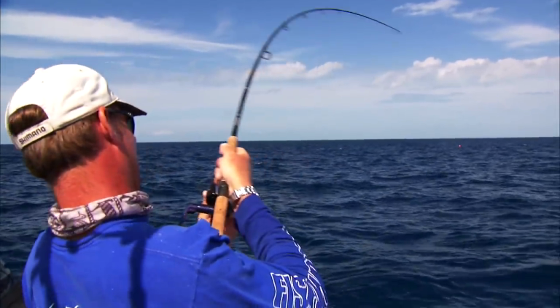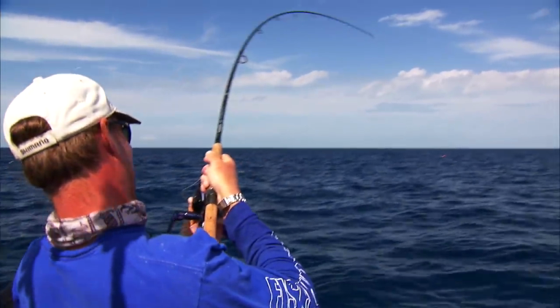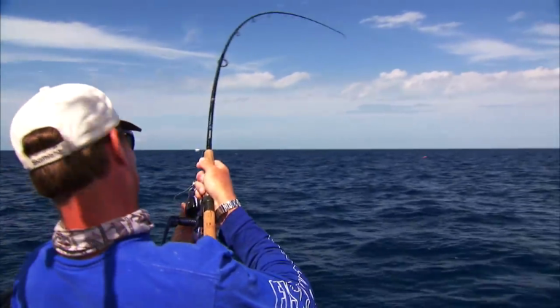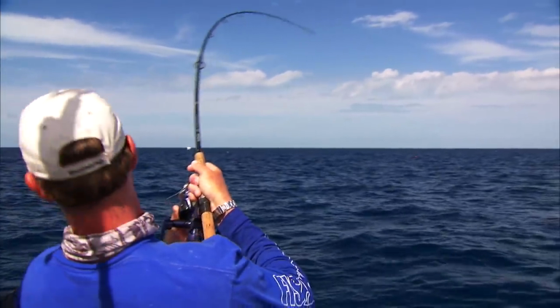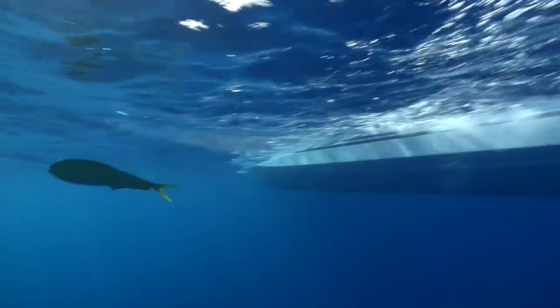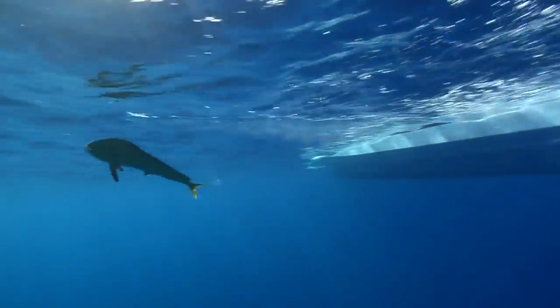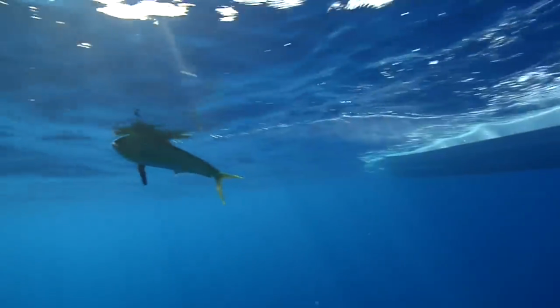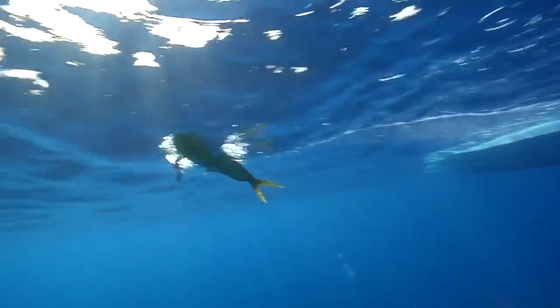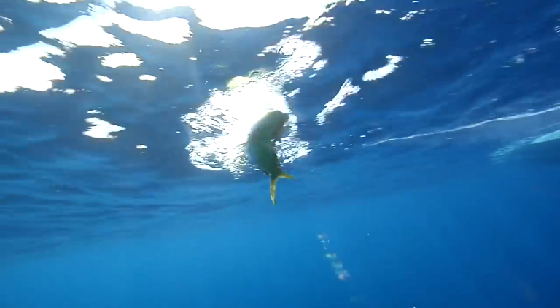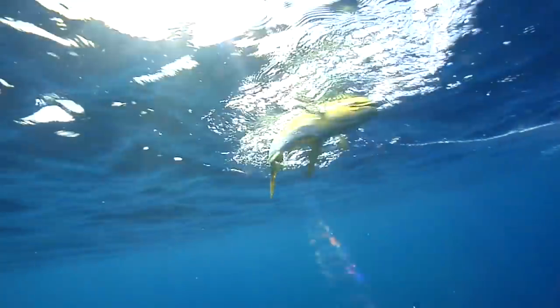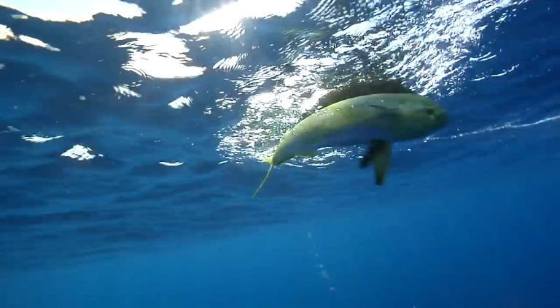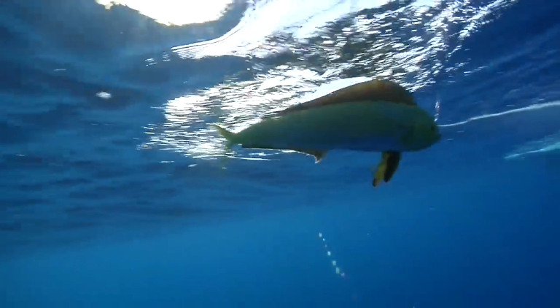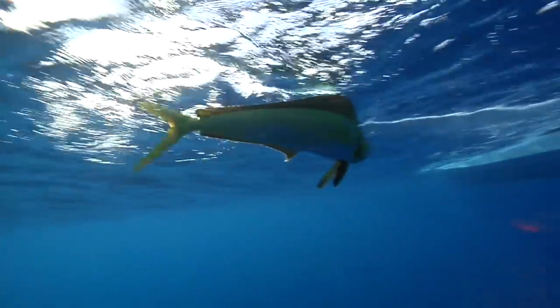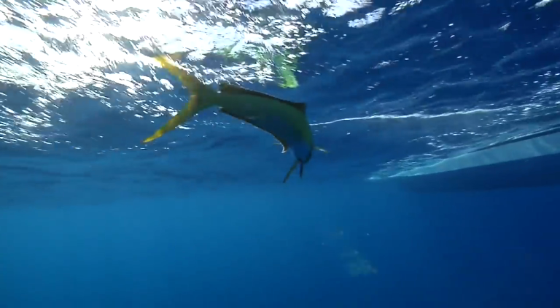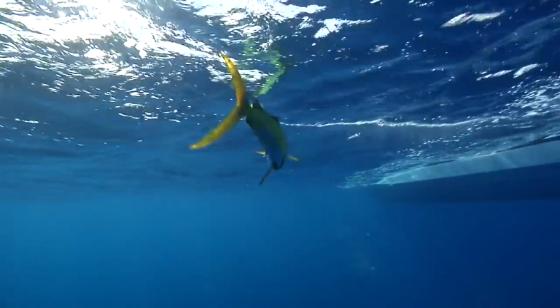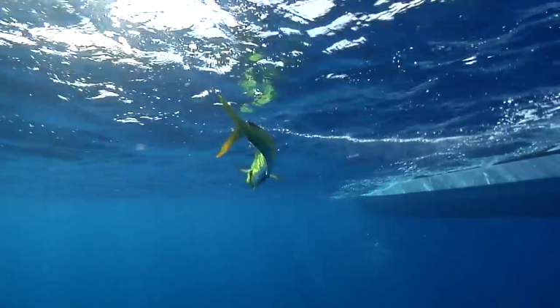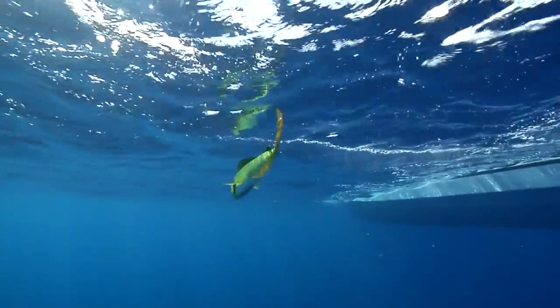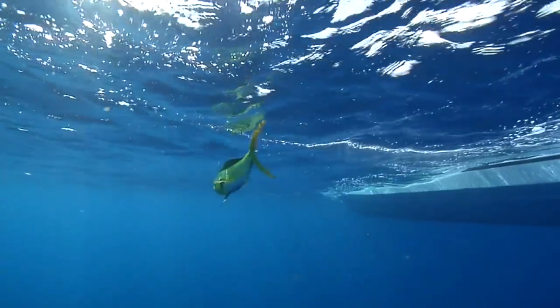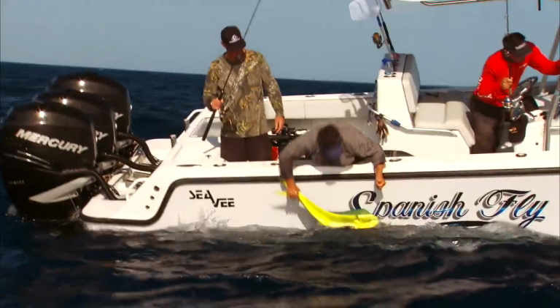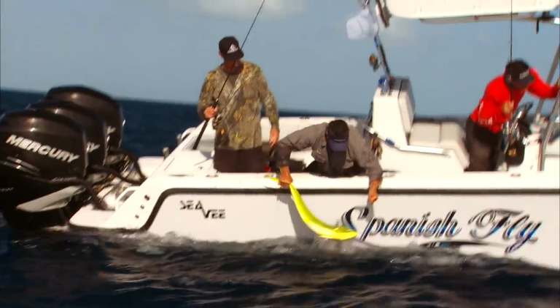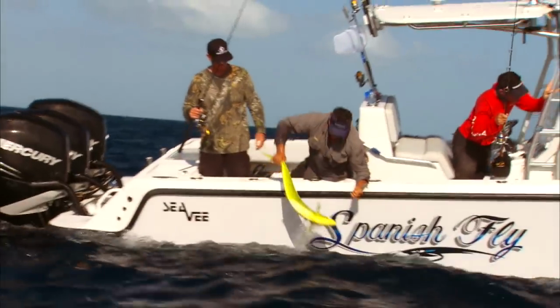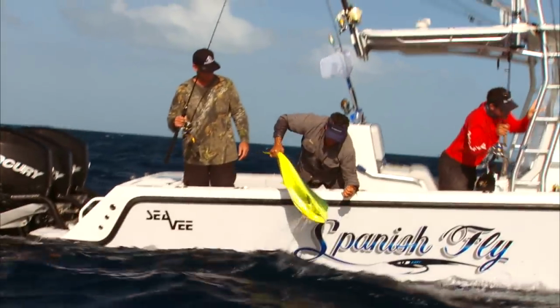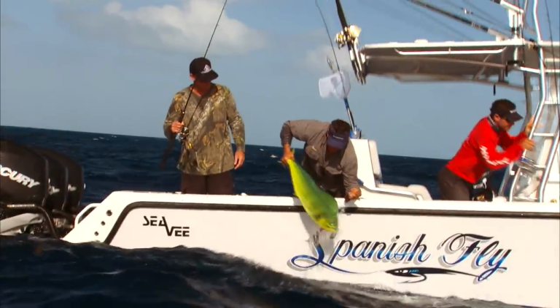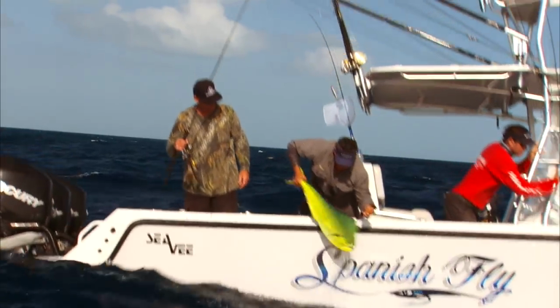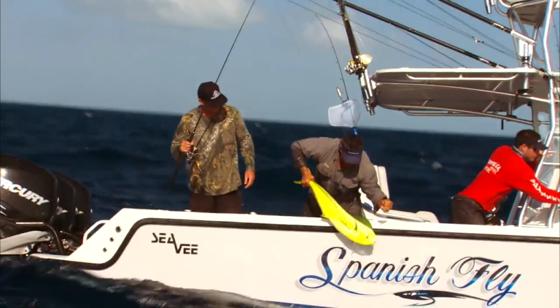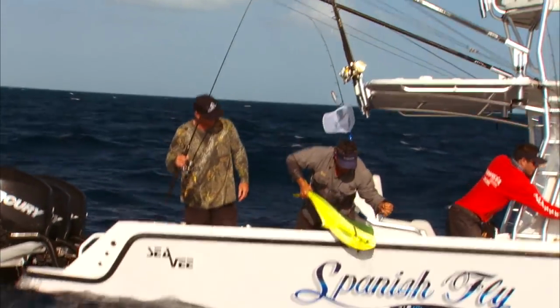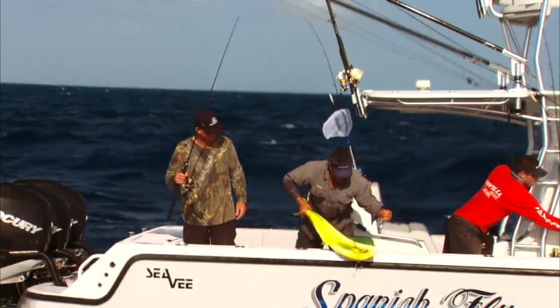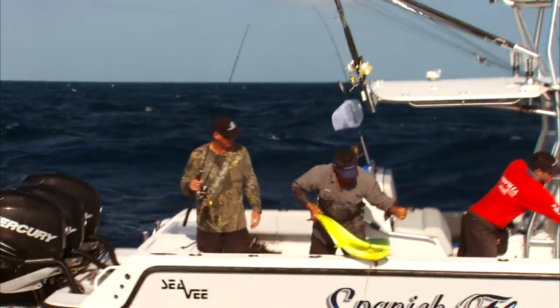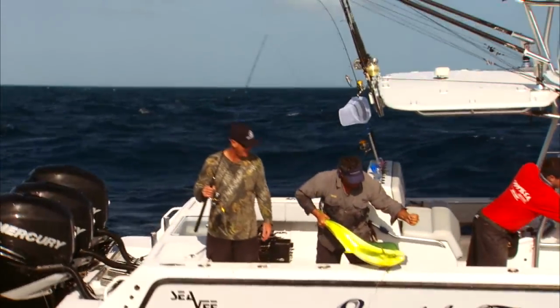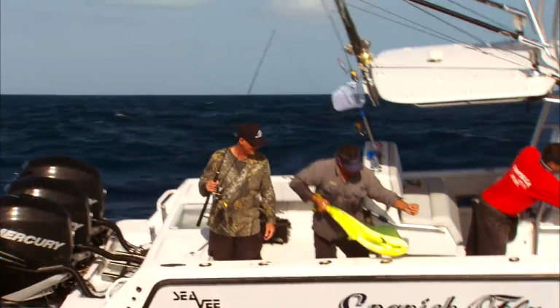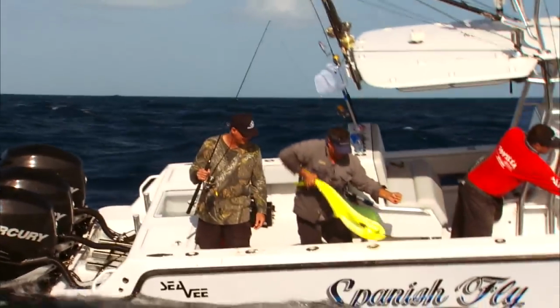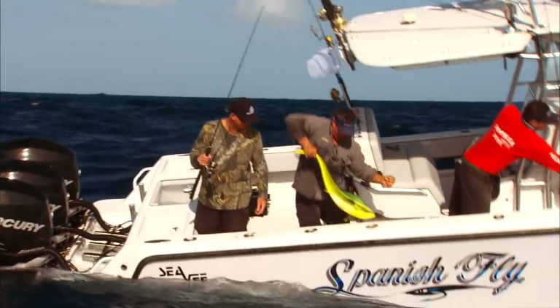So a fisherman can really target what species of fish he wants to catch by where he spends his time in relation to the coral reef.